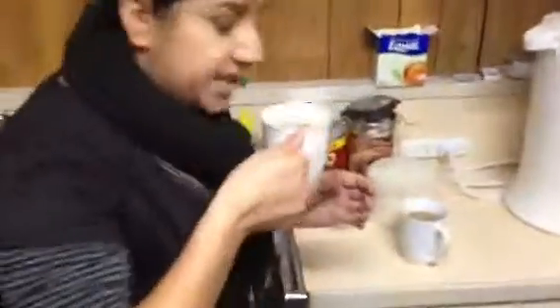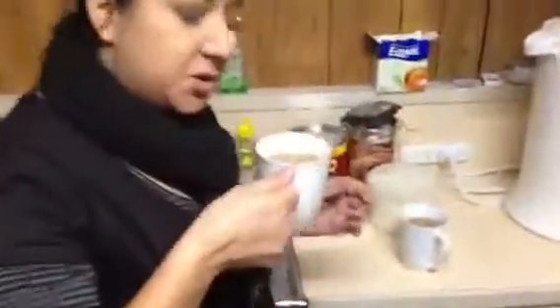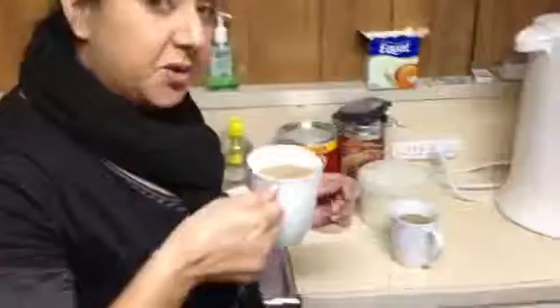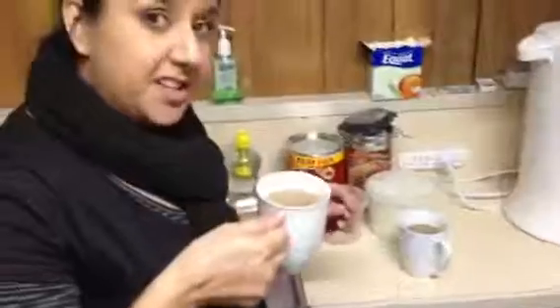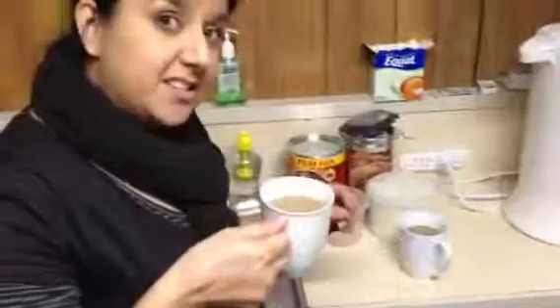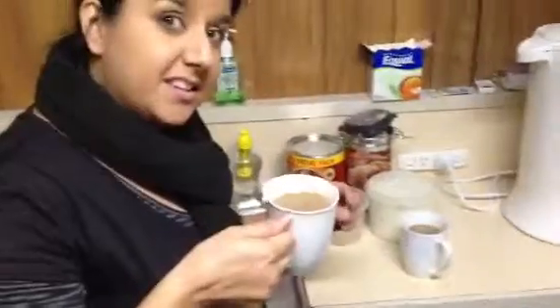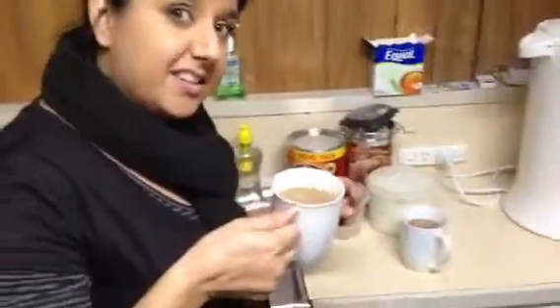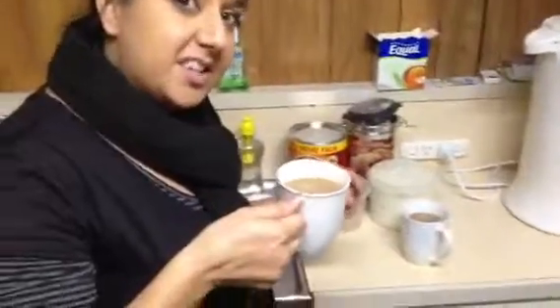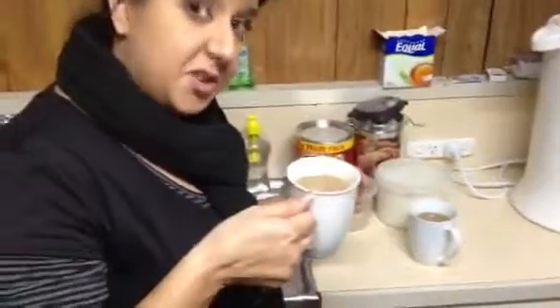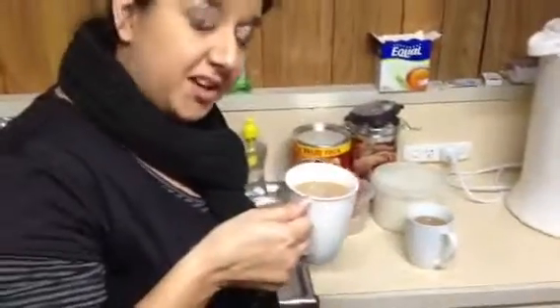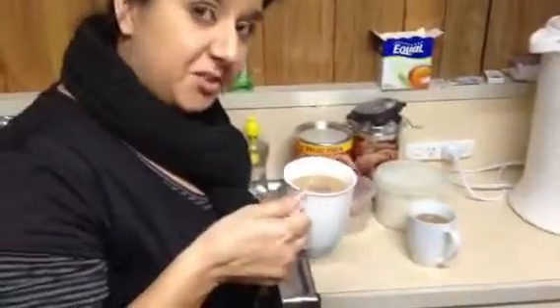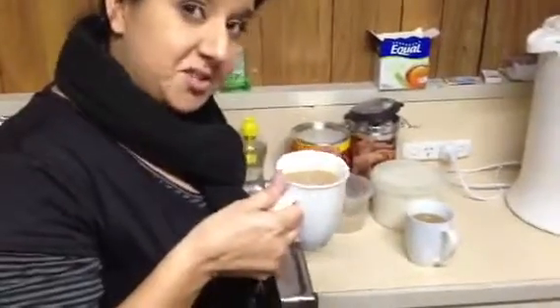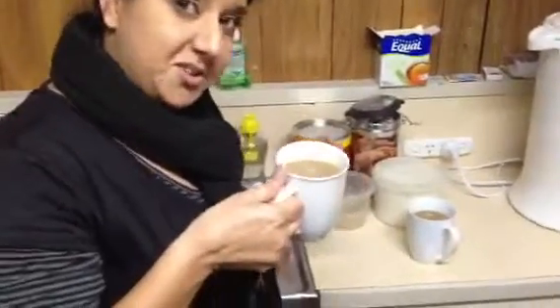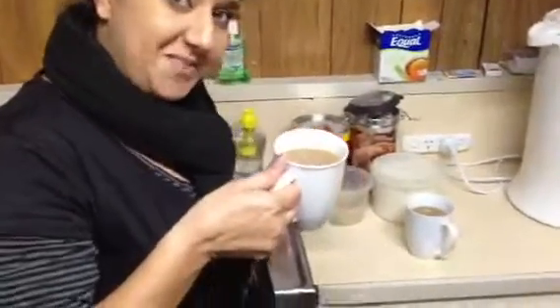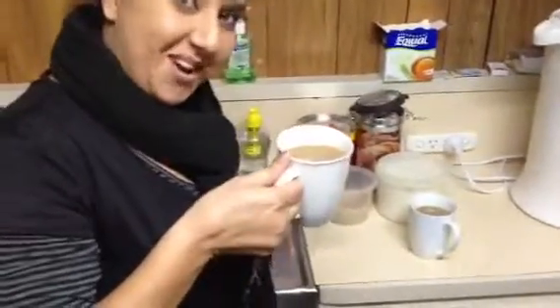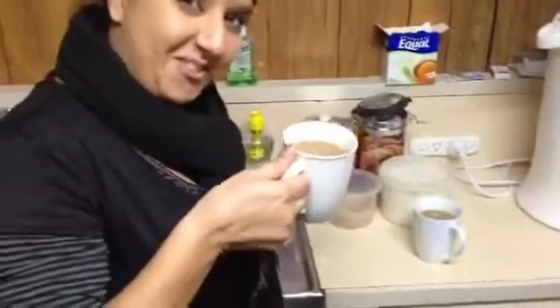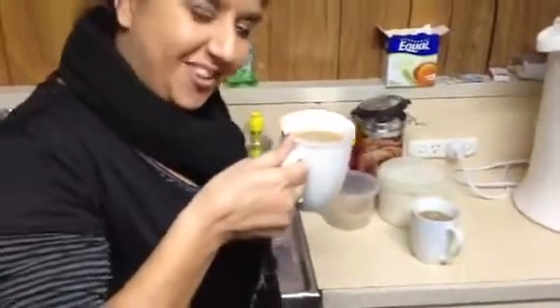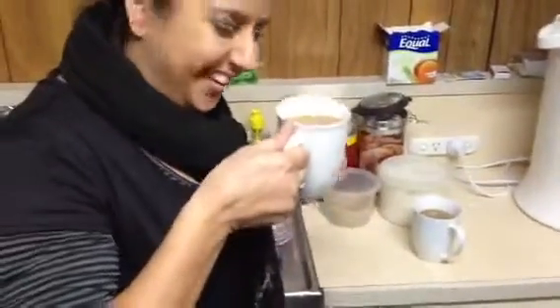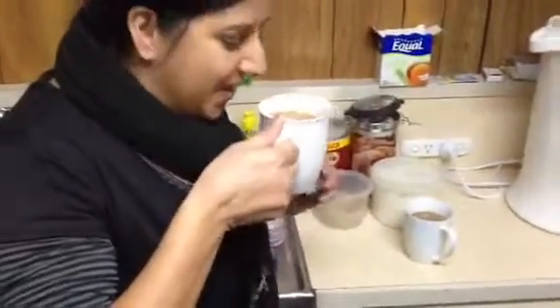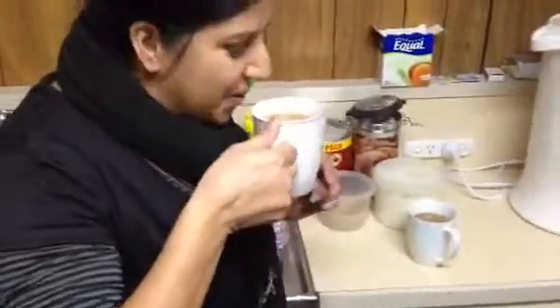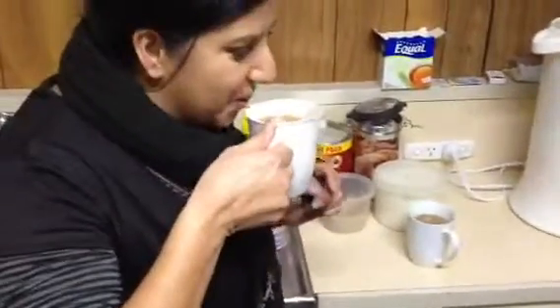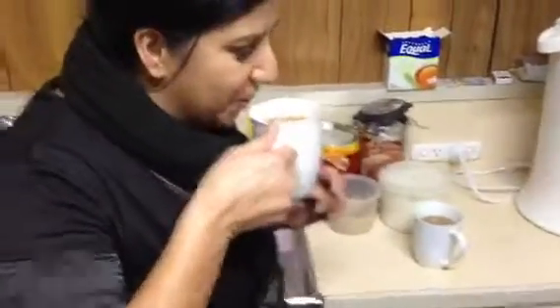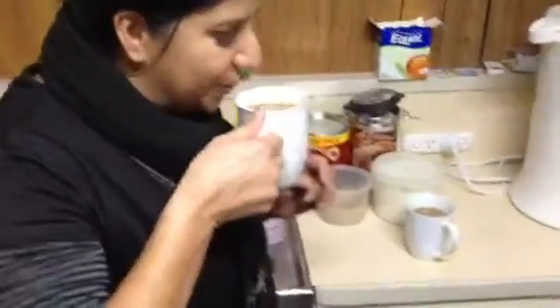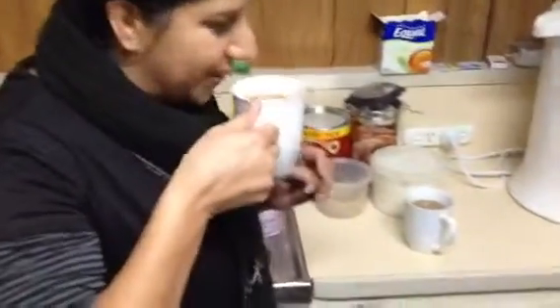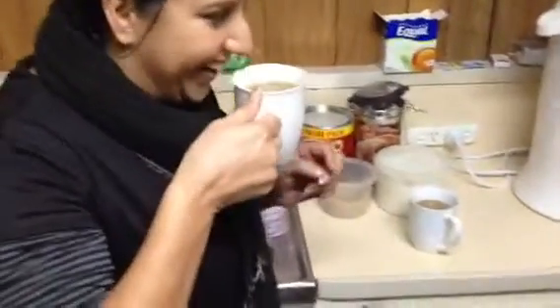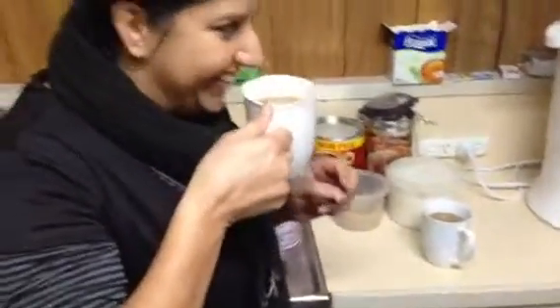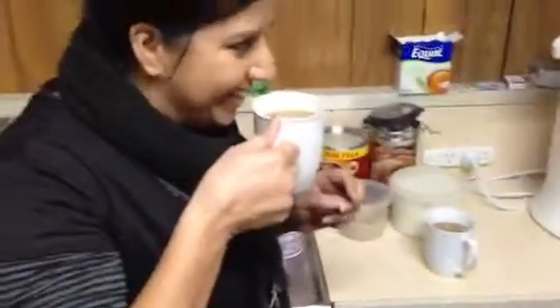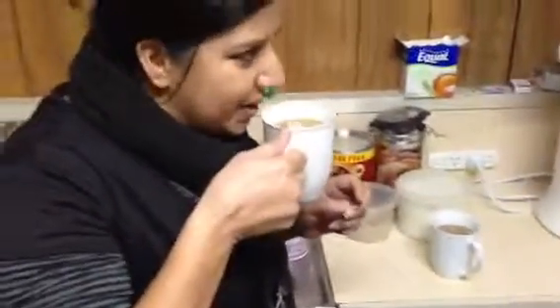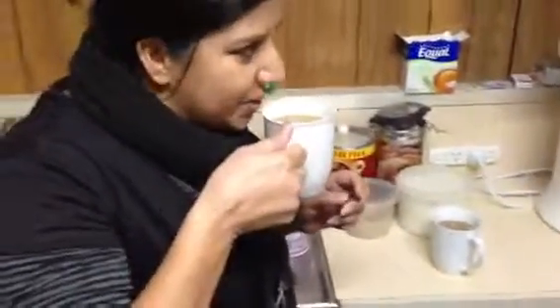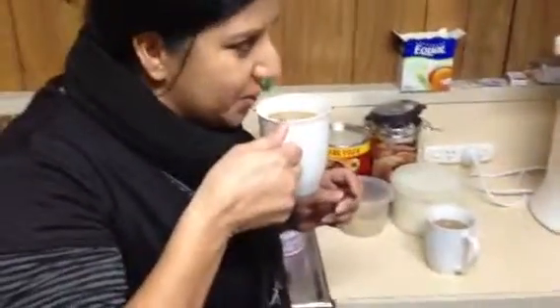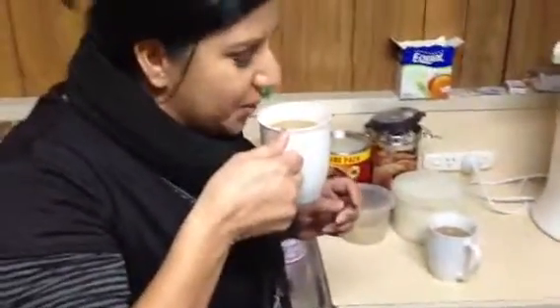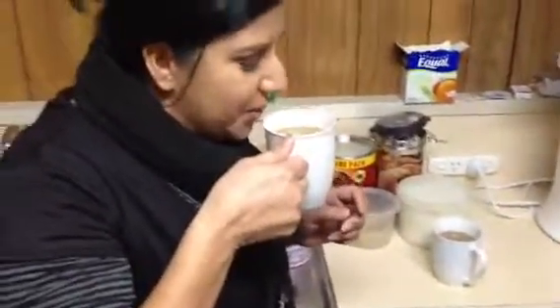Is there sugar in these? Yeah. Because I do like three sugars in my coffee. I put one. You shouldn't have three.